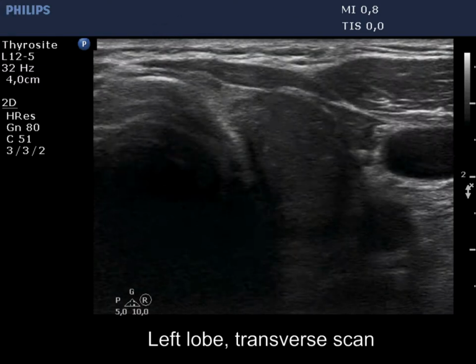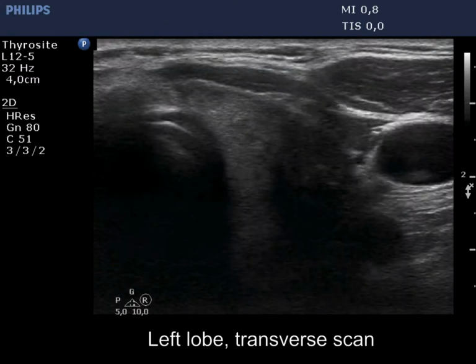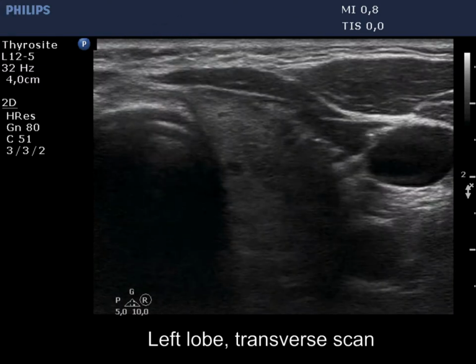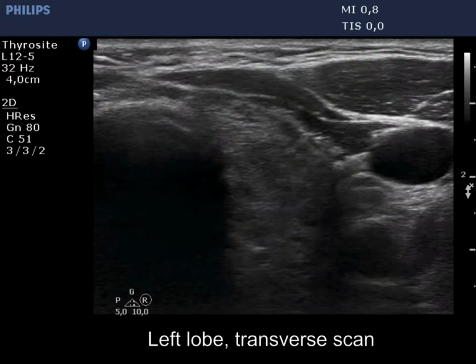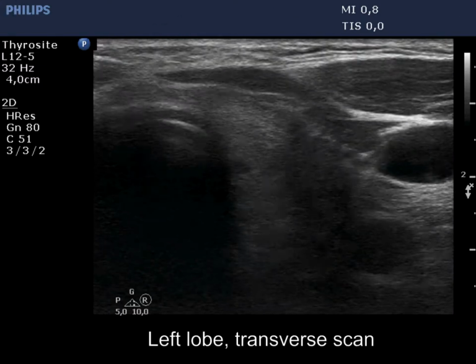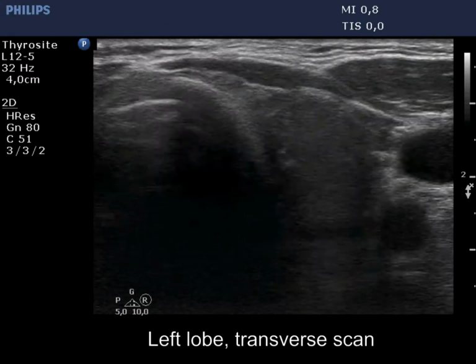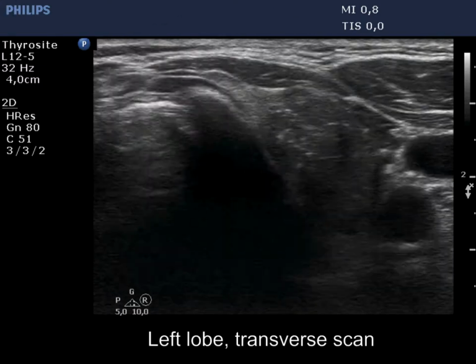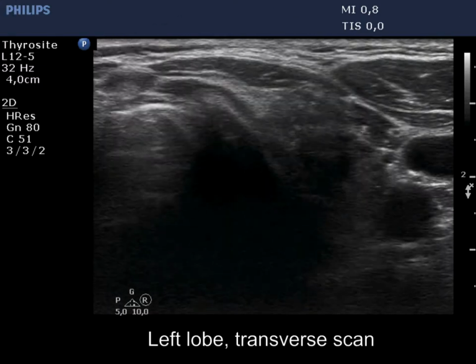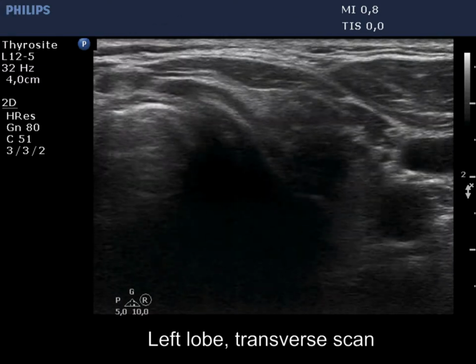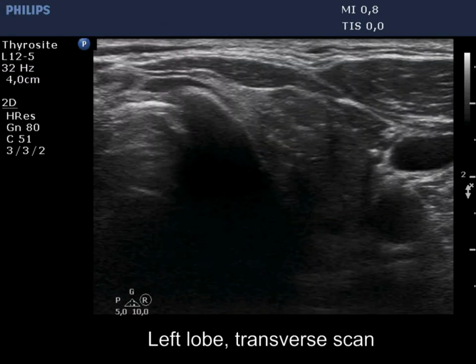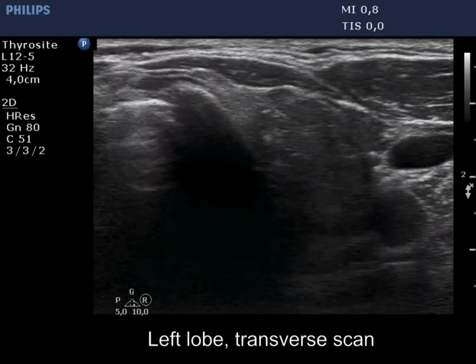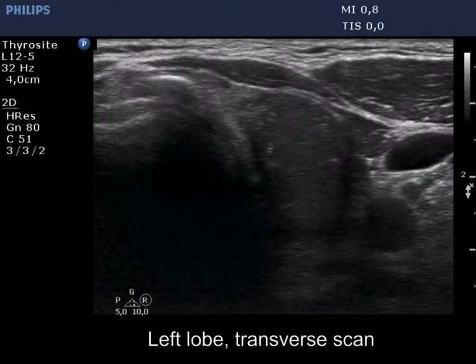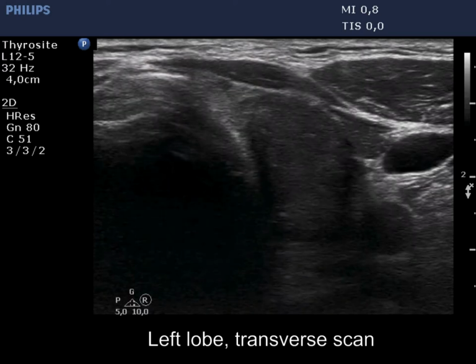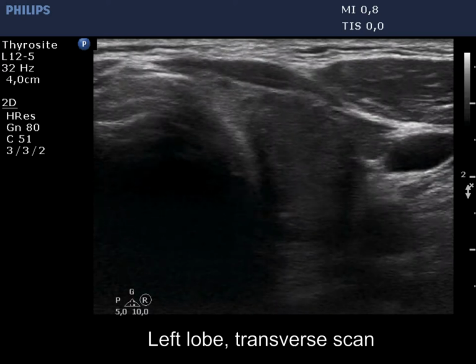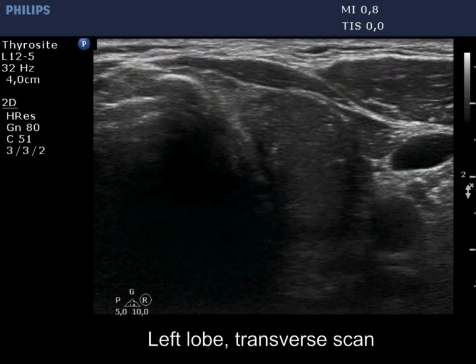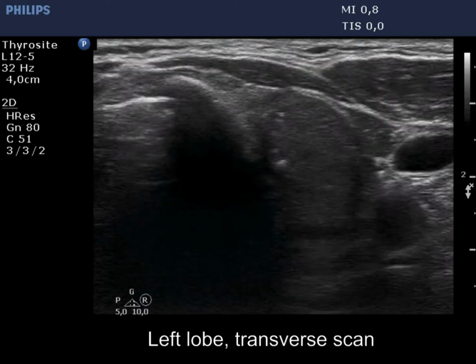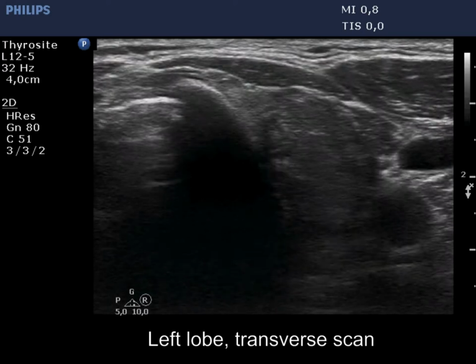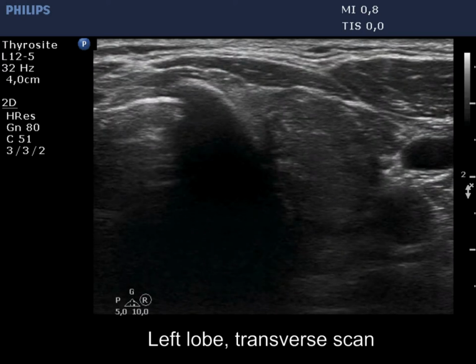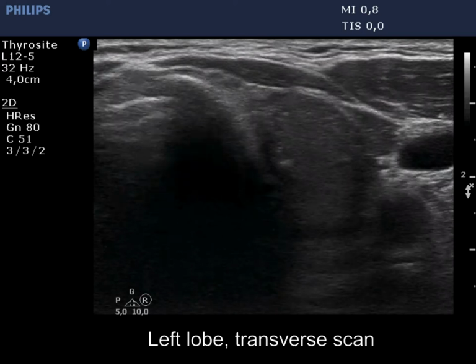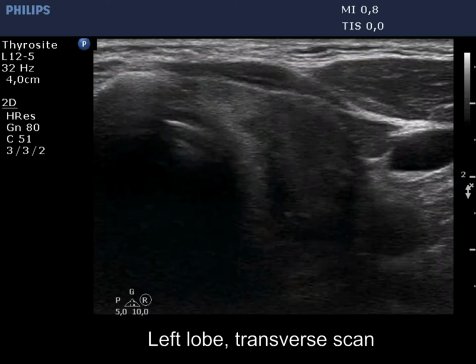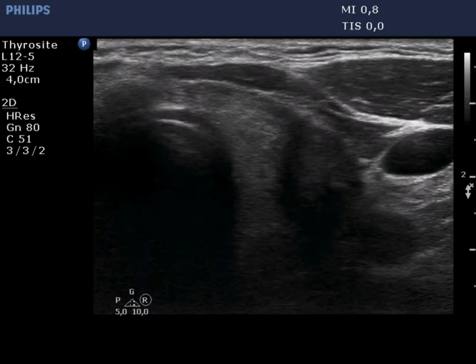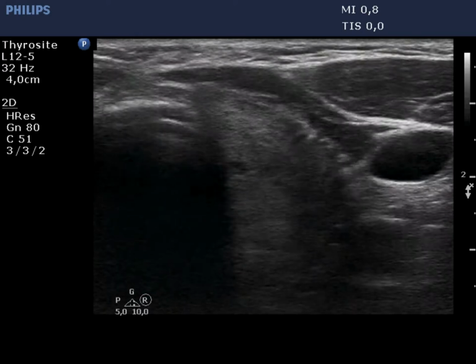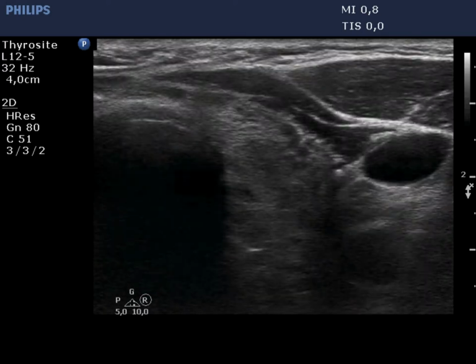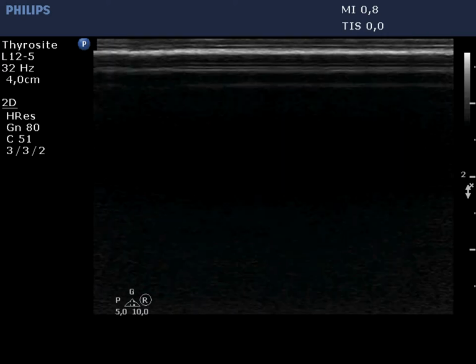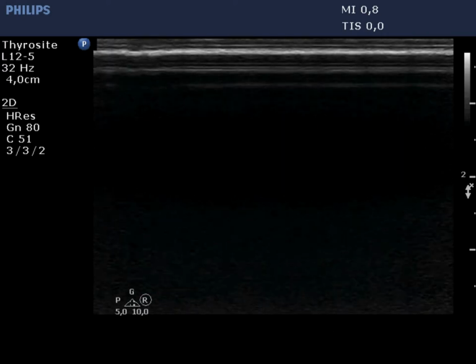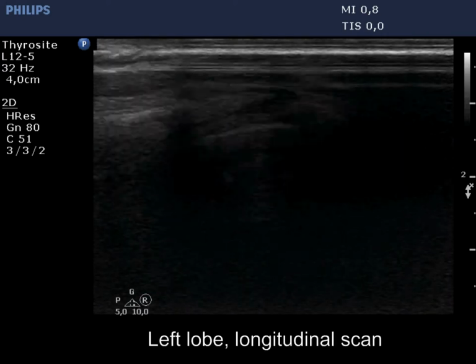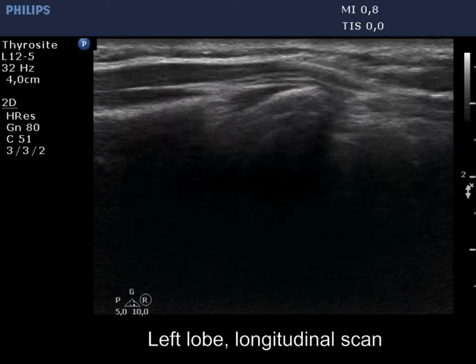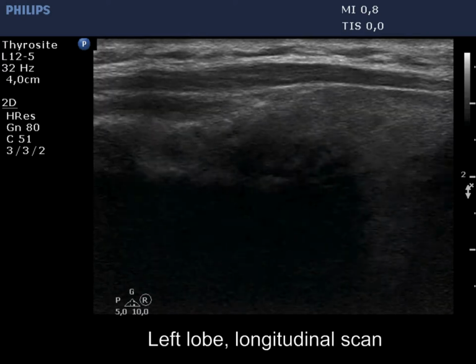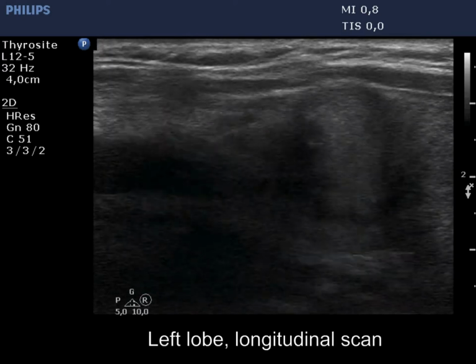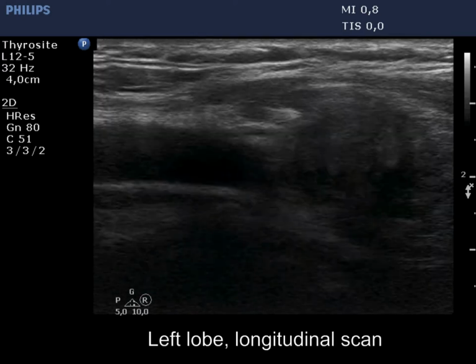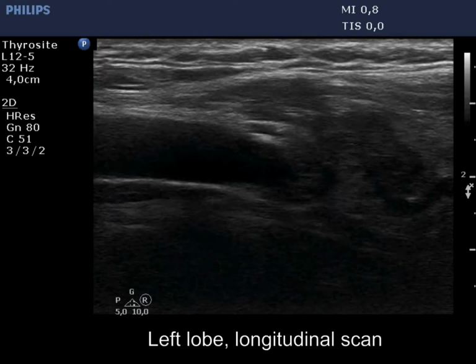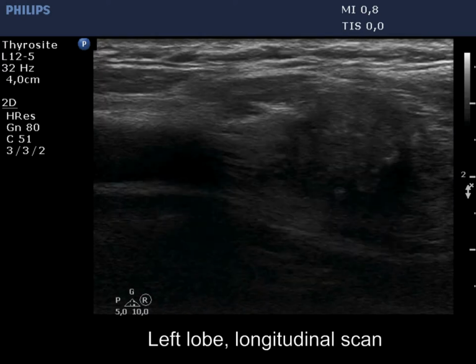The left lobe has a moderately hypoechoic nodule which presents non-parallel orientation, irregular borders, and microcalcifications.